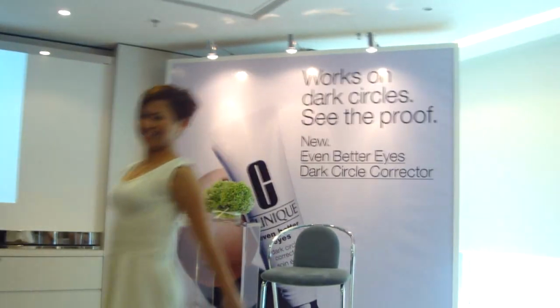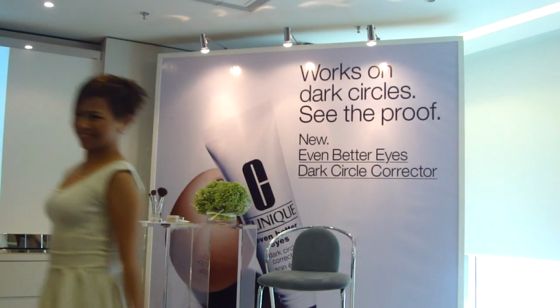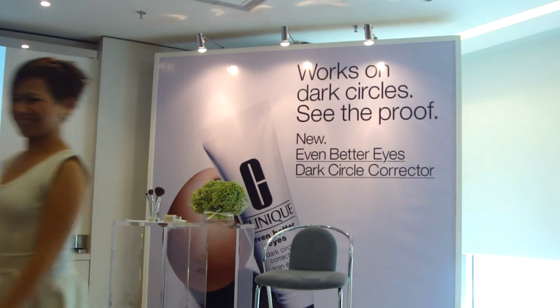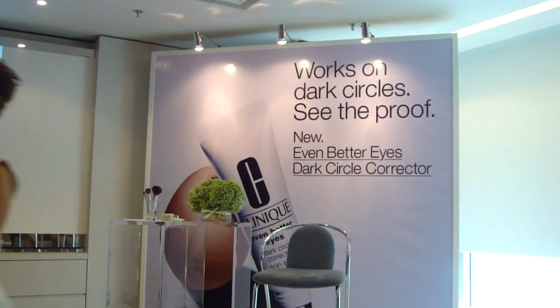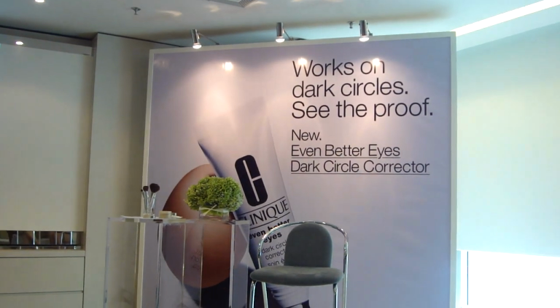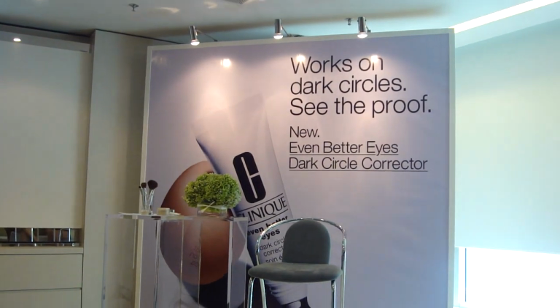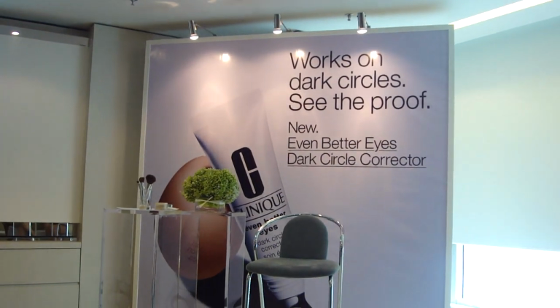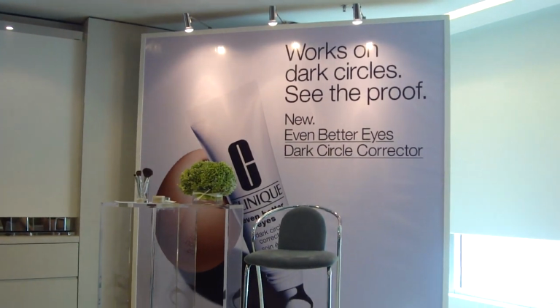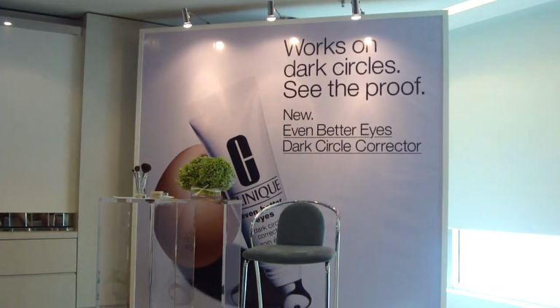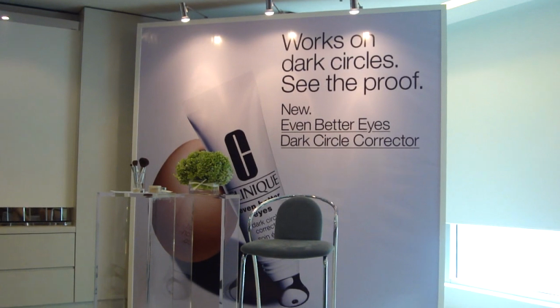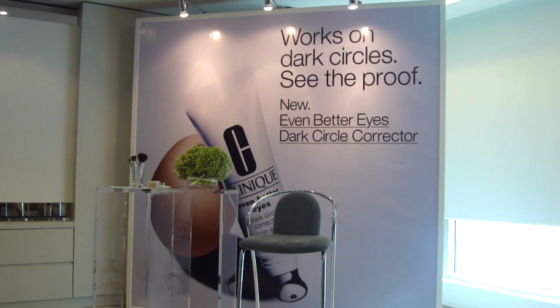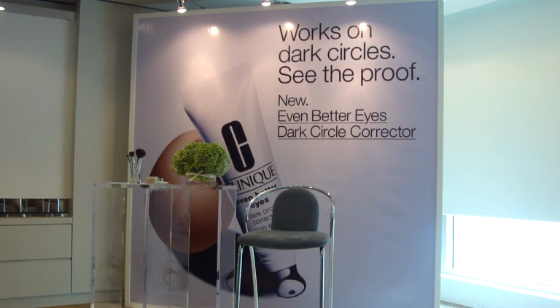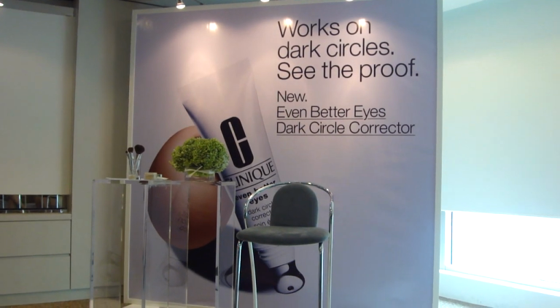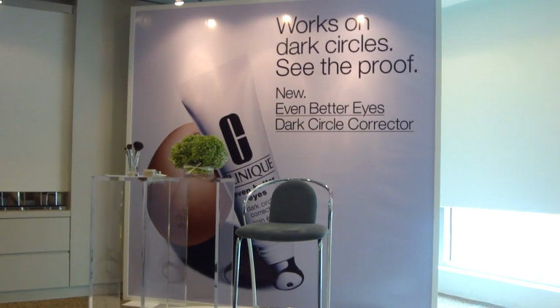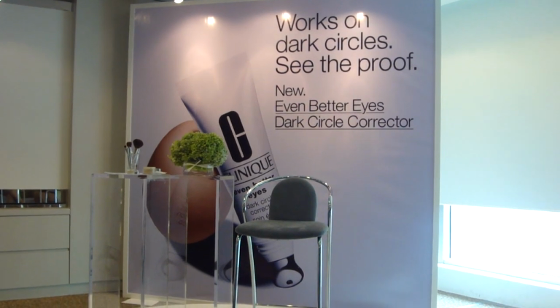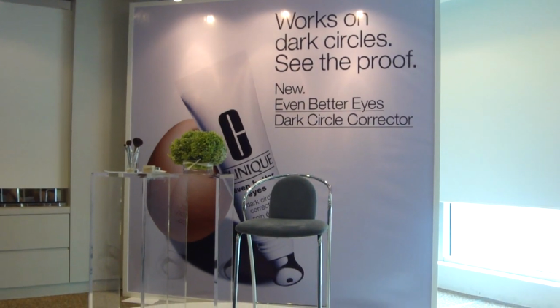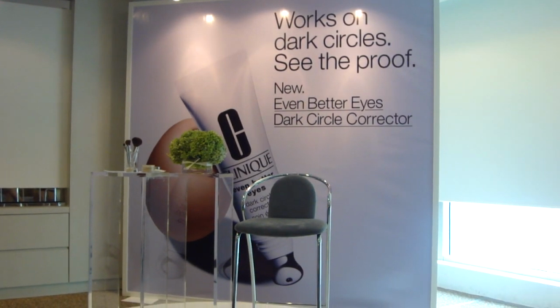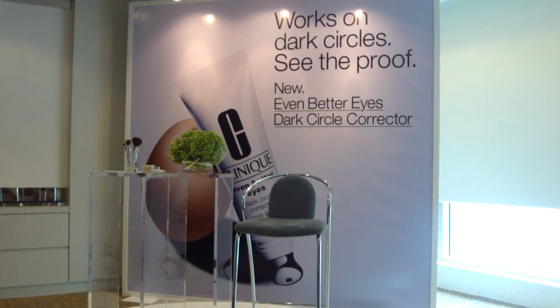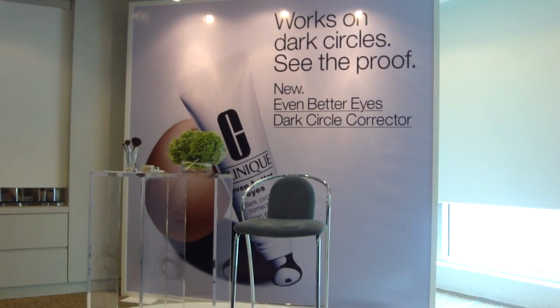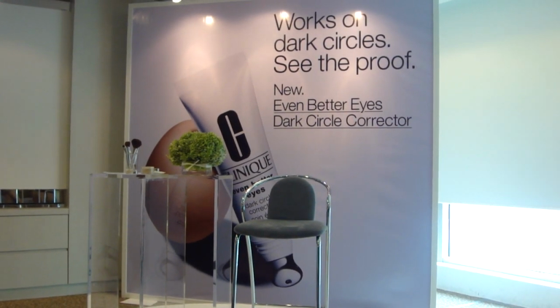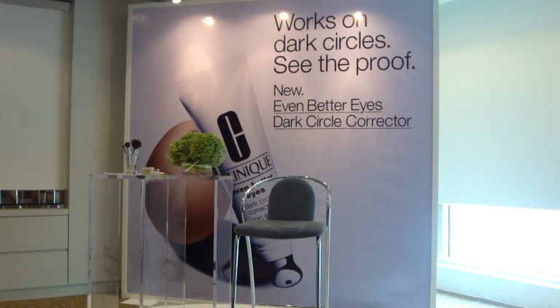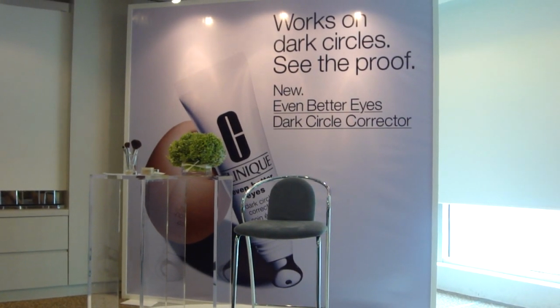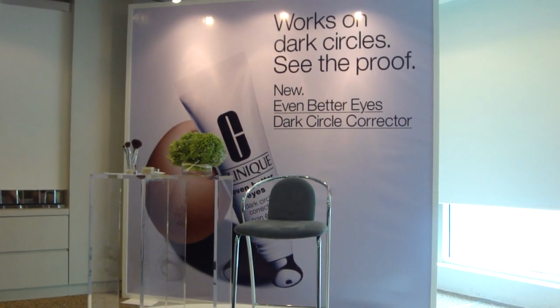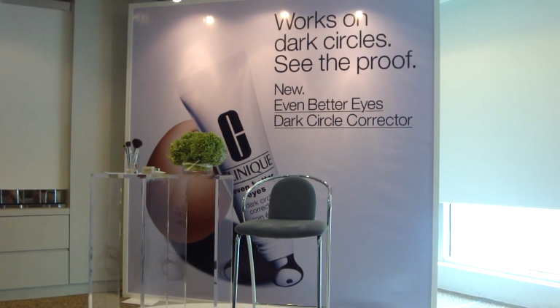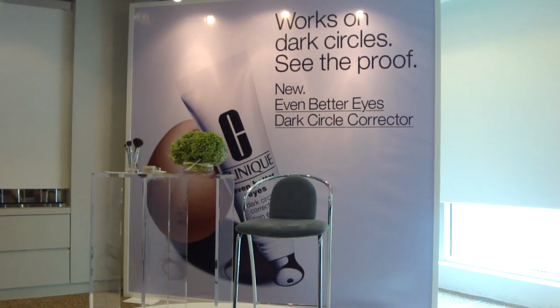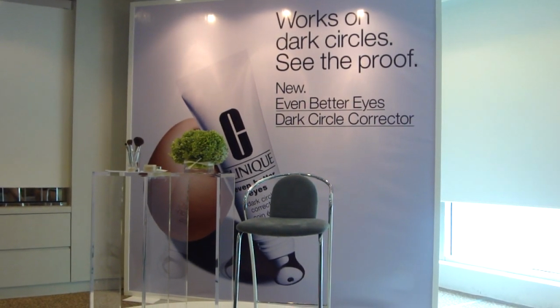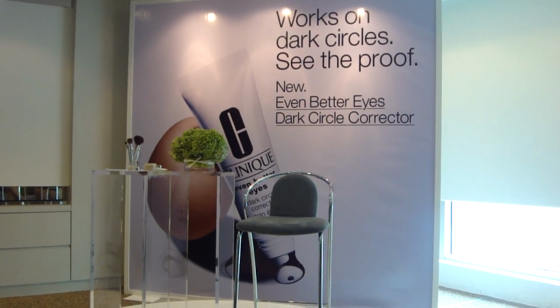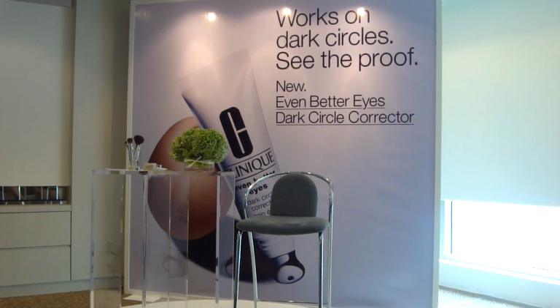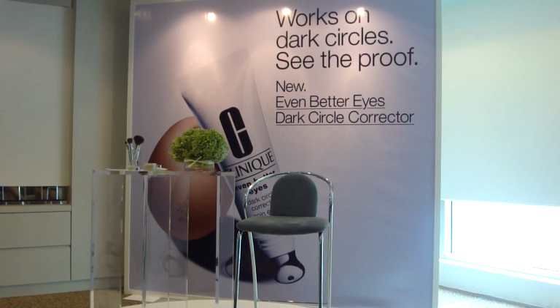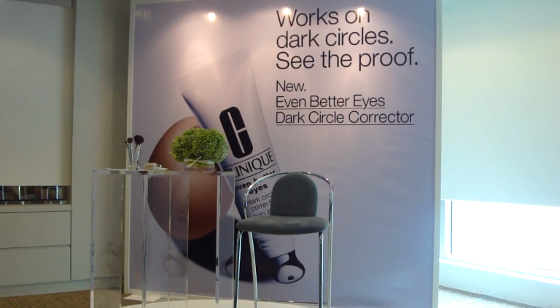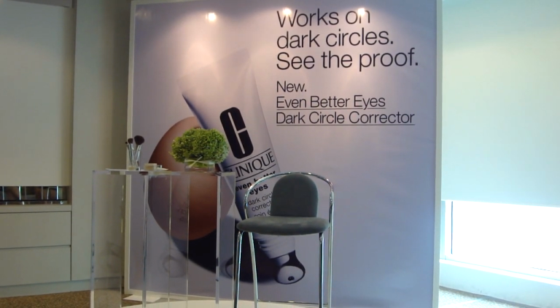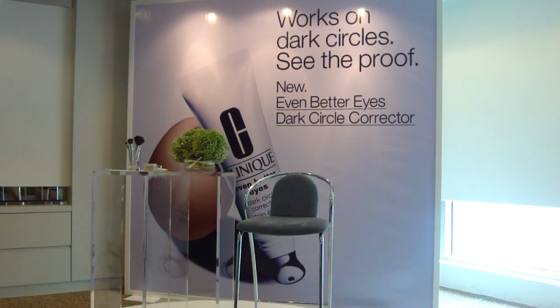Thank you, and I wanted to also thank Yanti. Yanti is one of our skin care consultants.